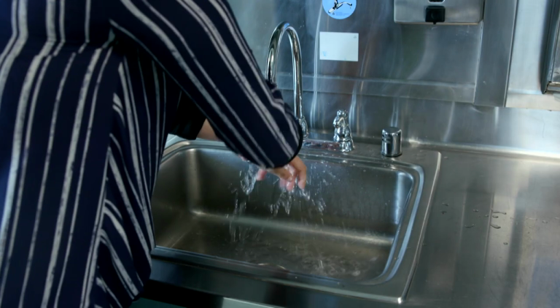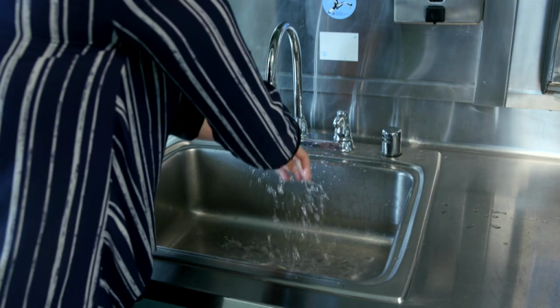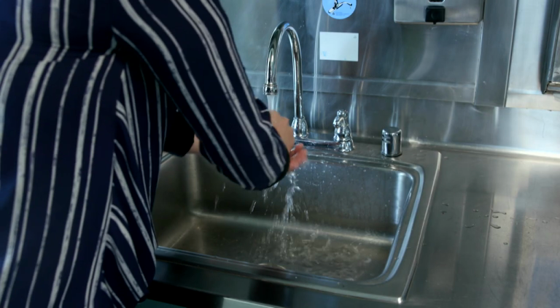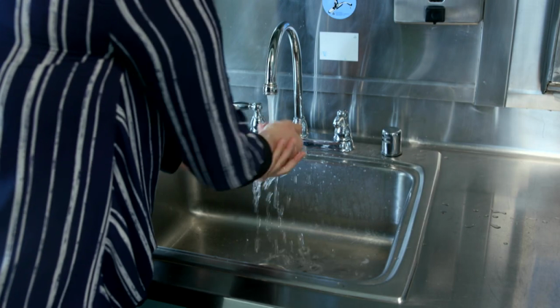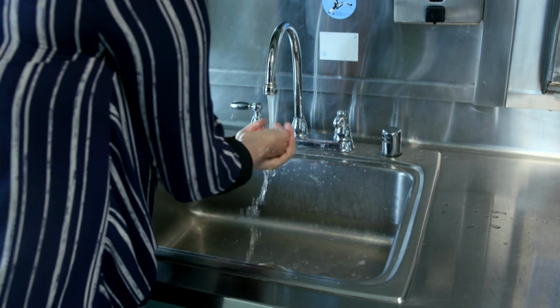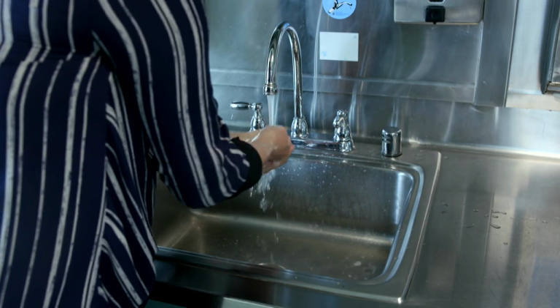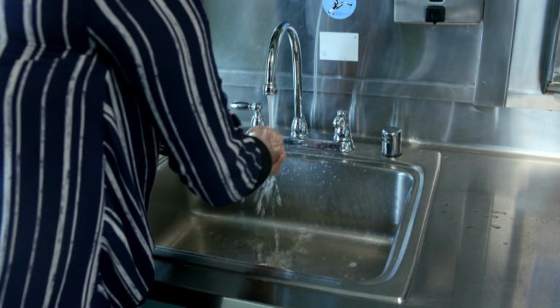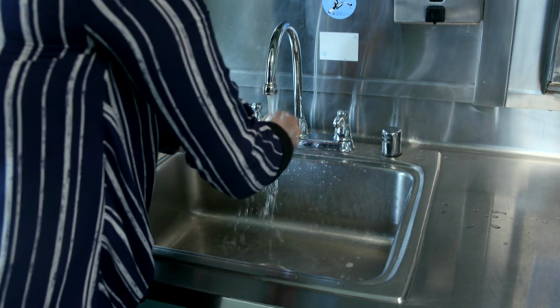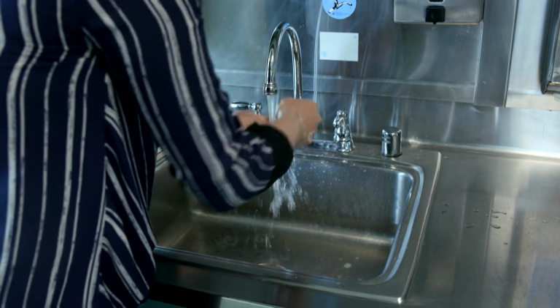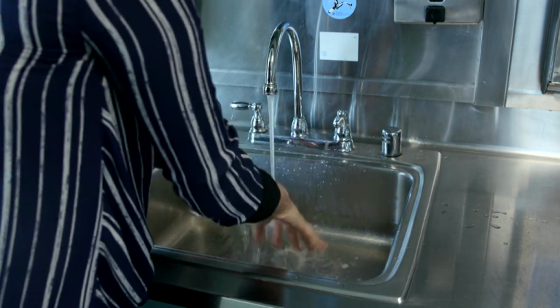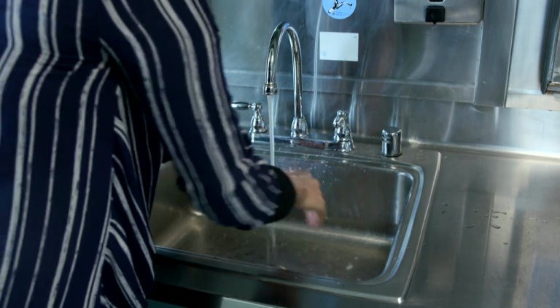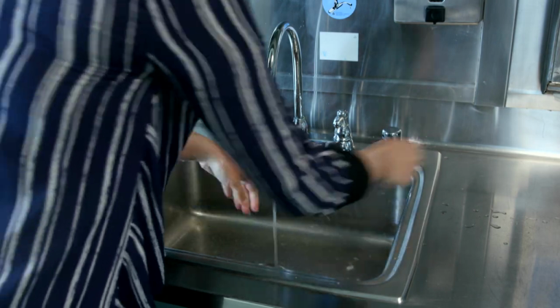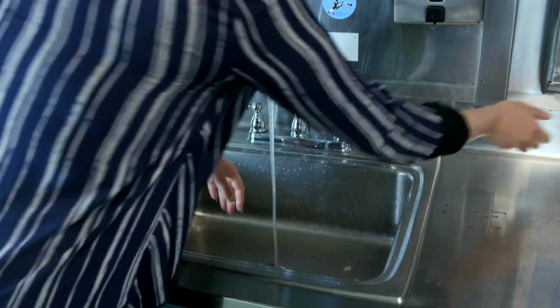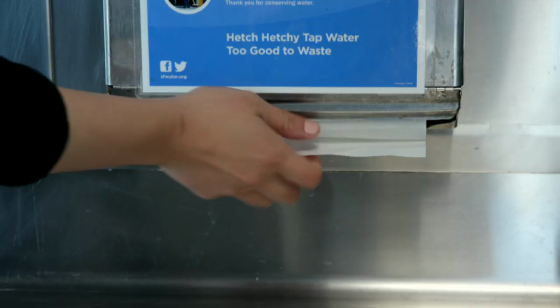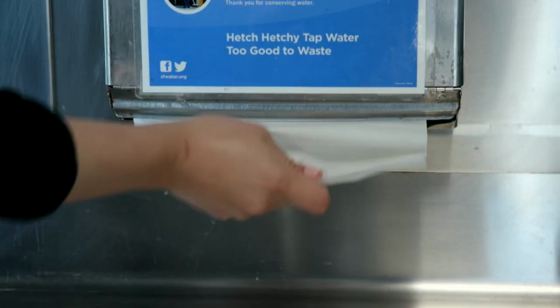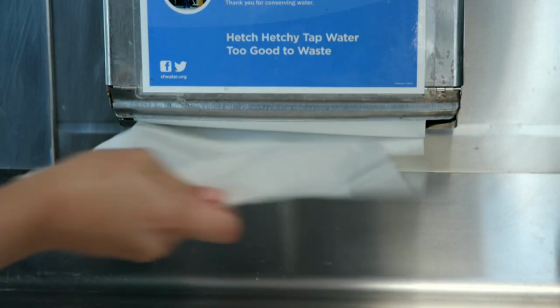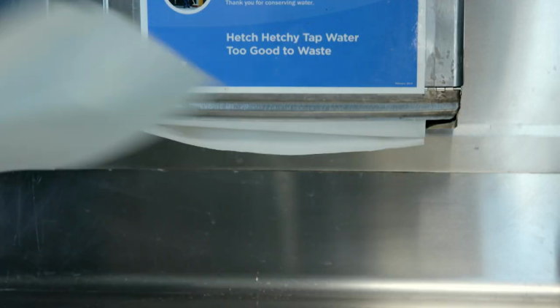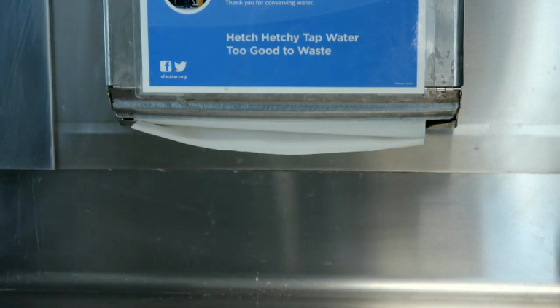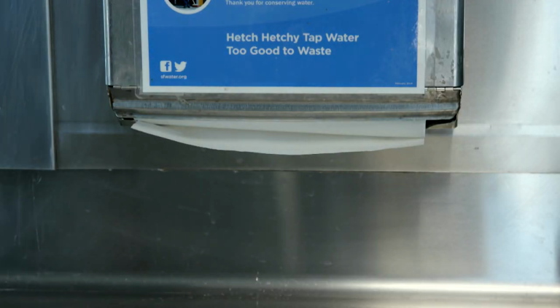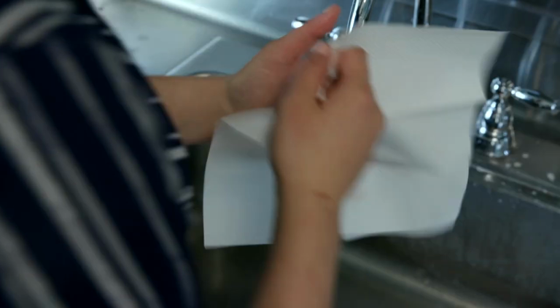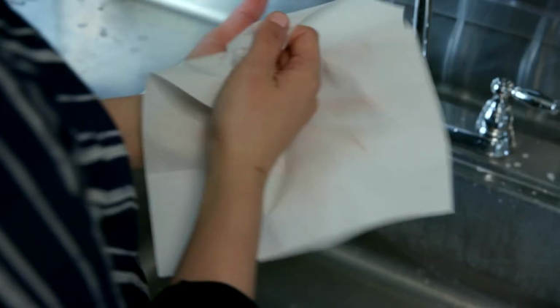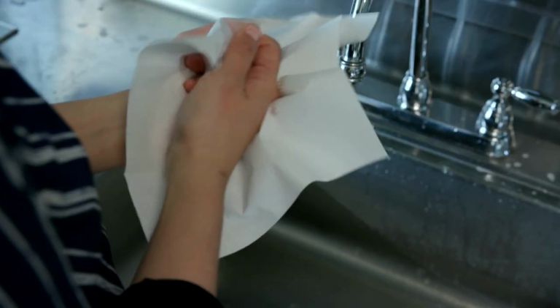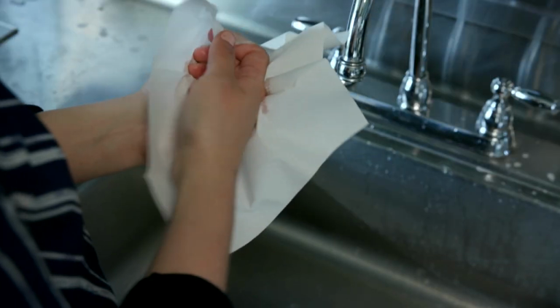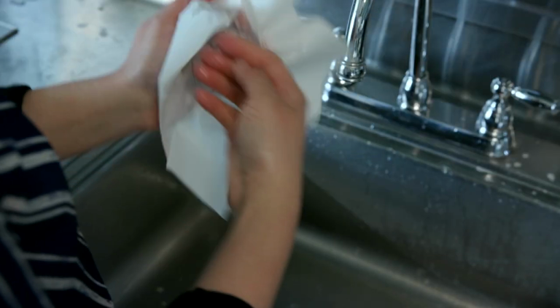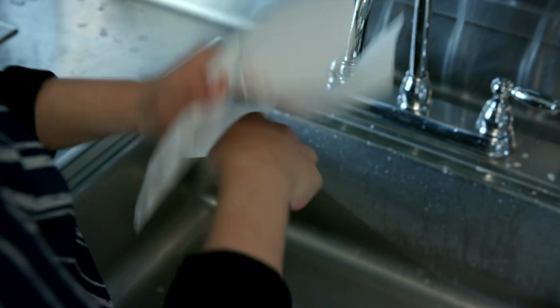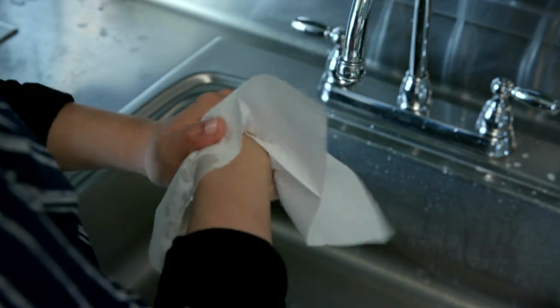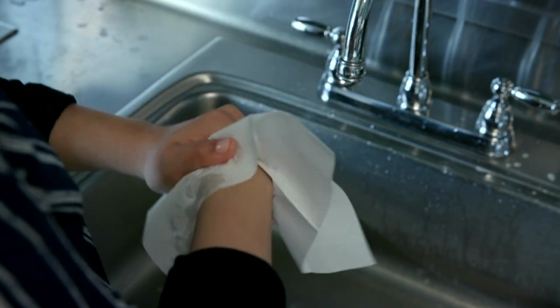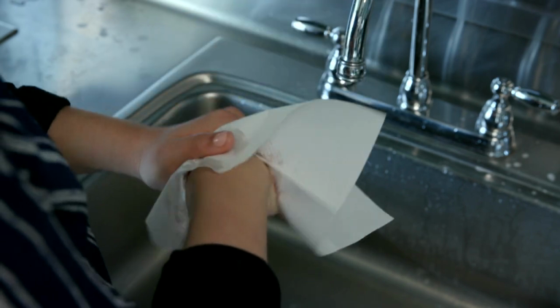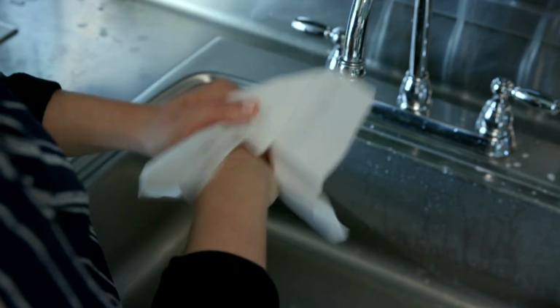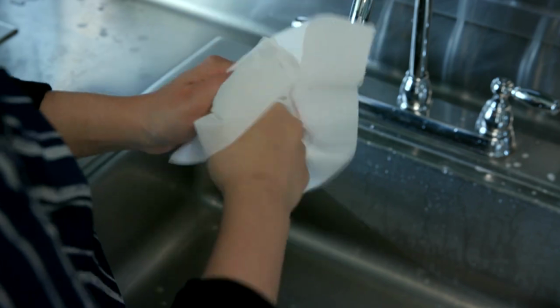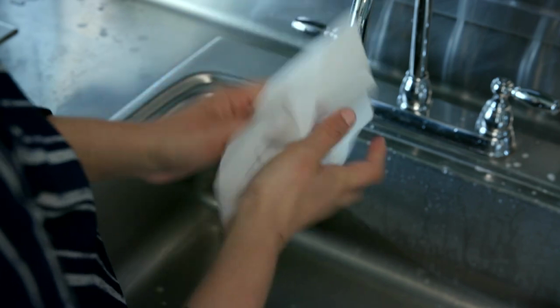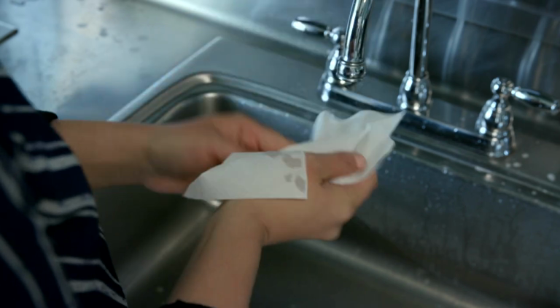Step 3. Rinse your hands and dry them with paper towels or an air dryer.